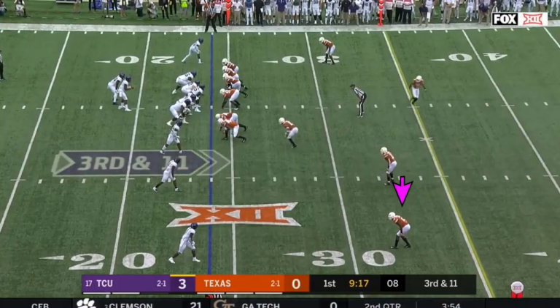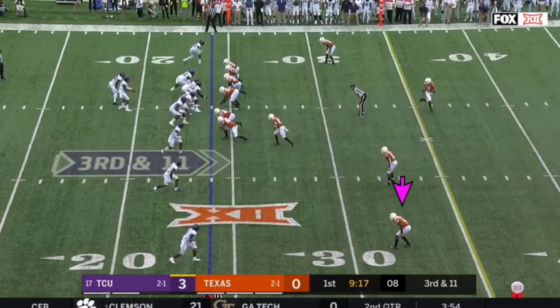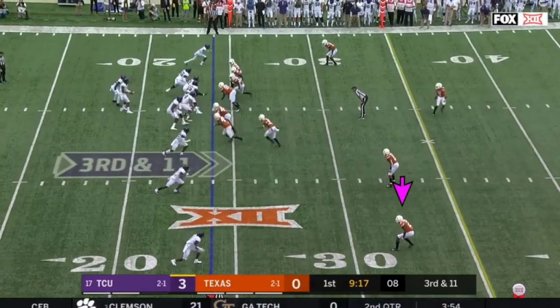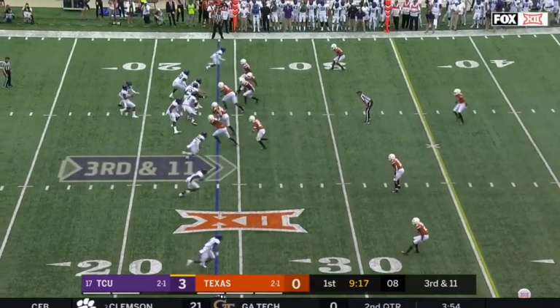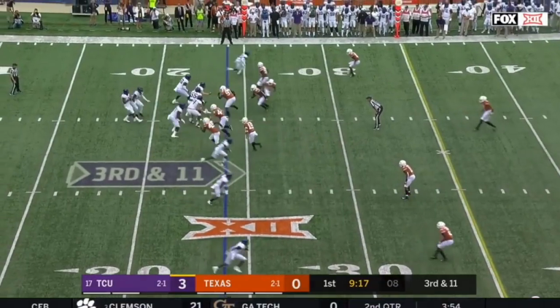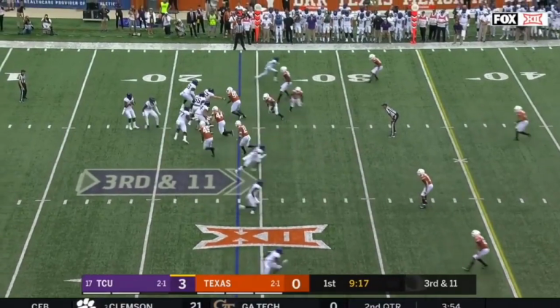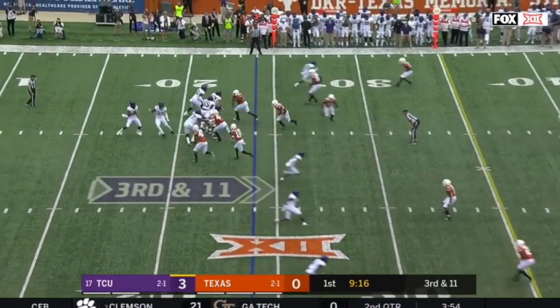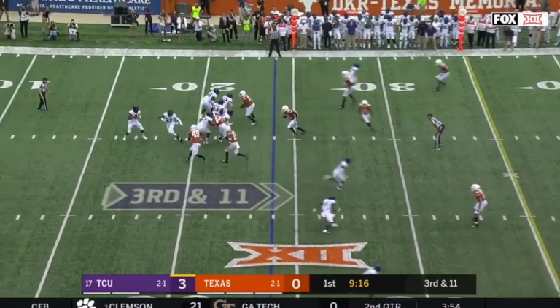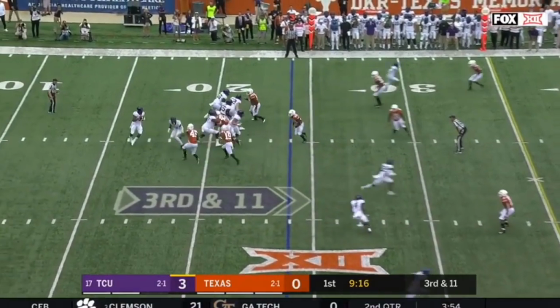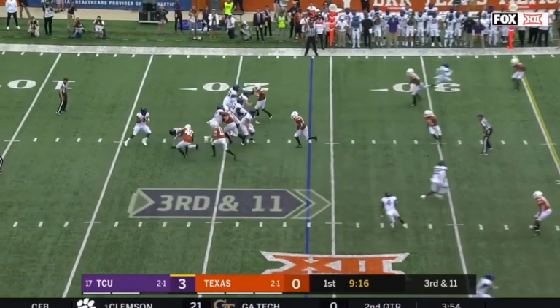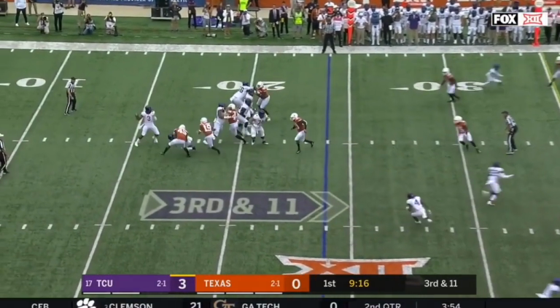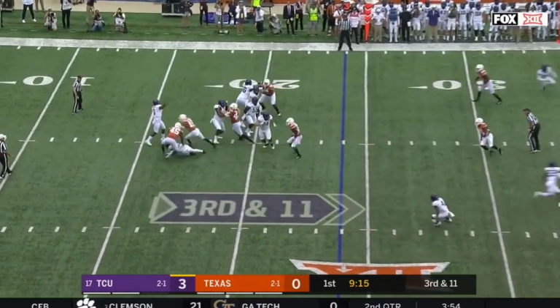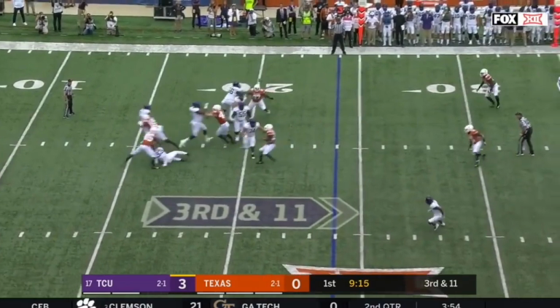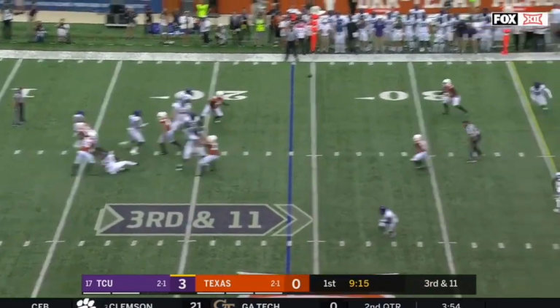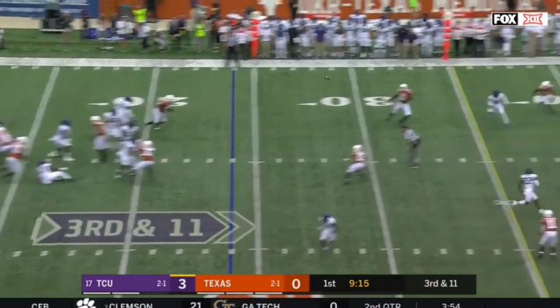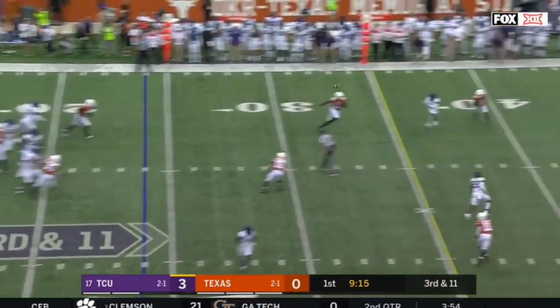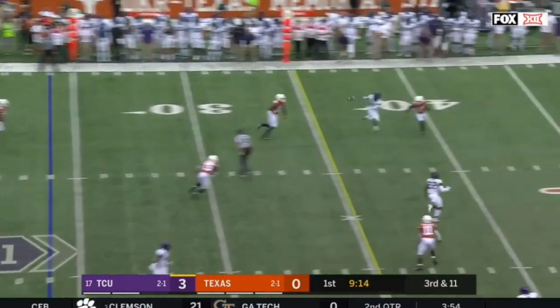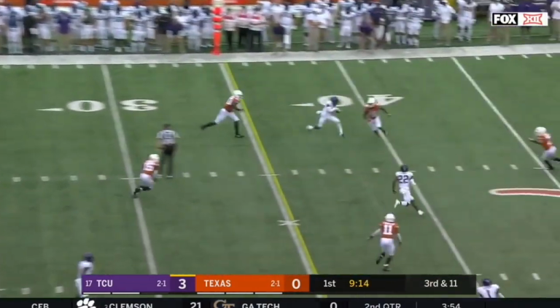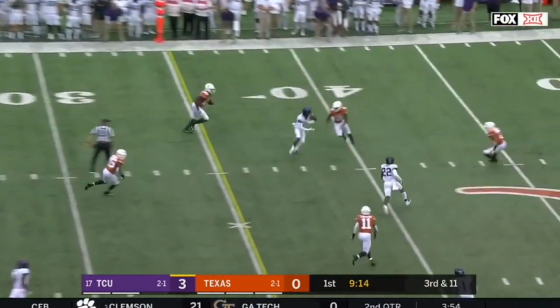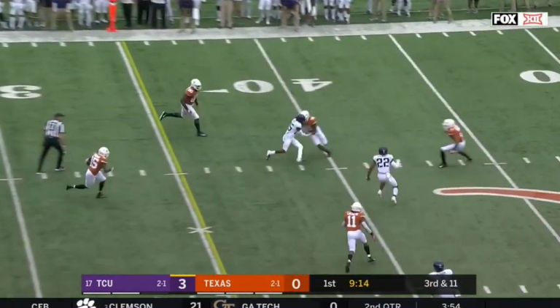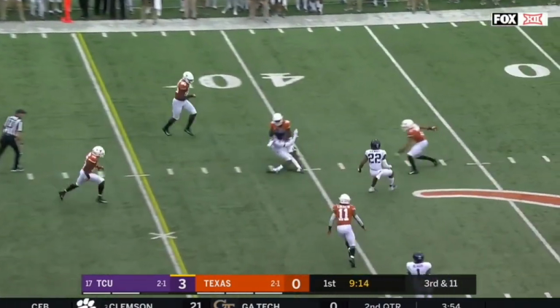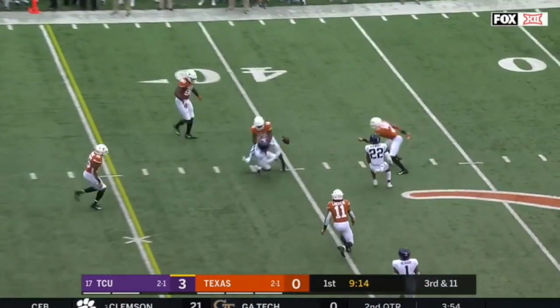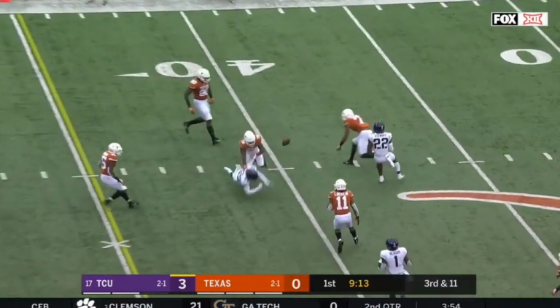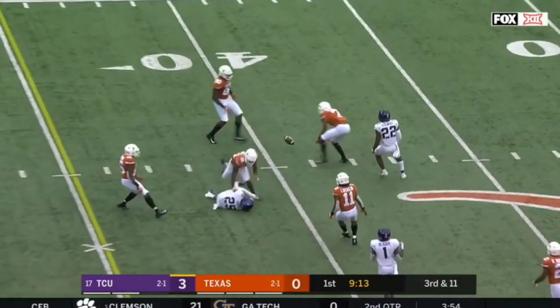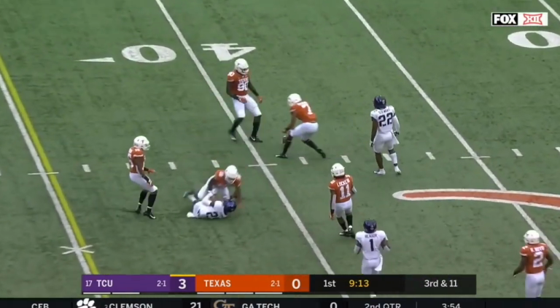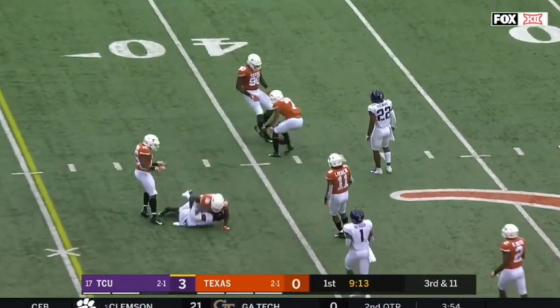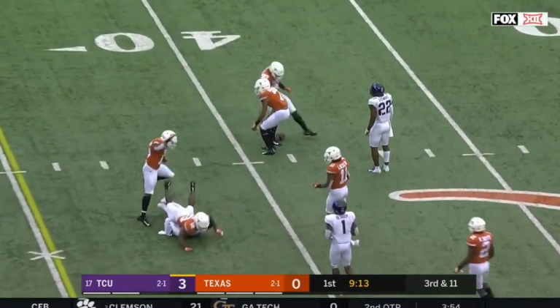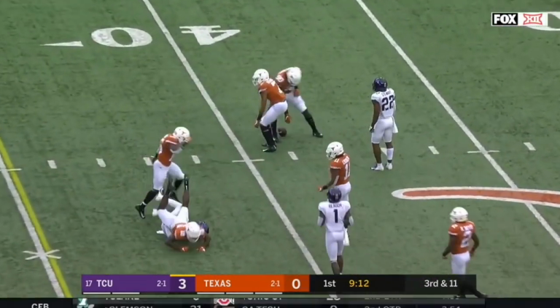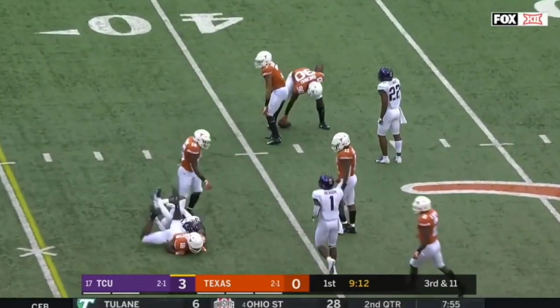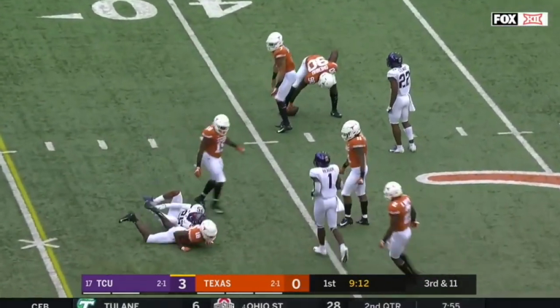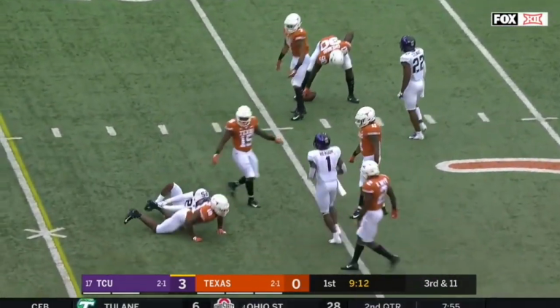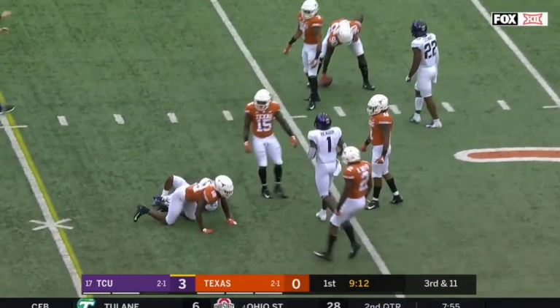On third down and eleven, Robinson facing pressure — he throws a strike but it's dropped by Turpin.